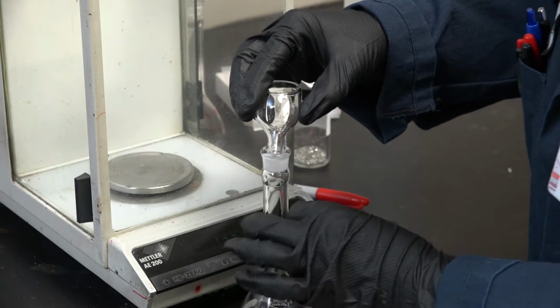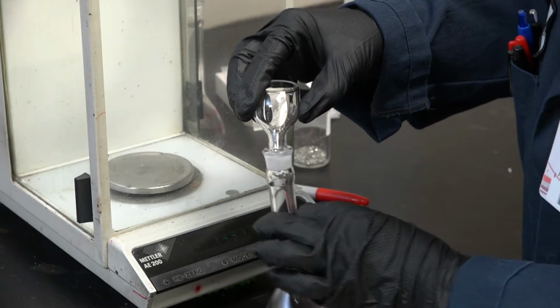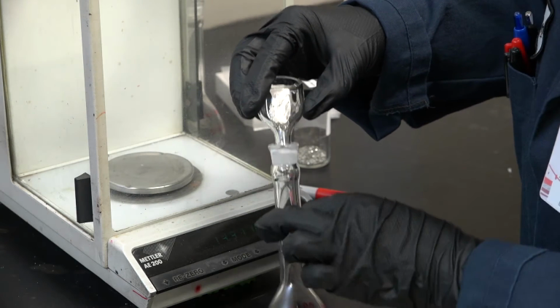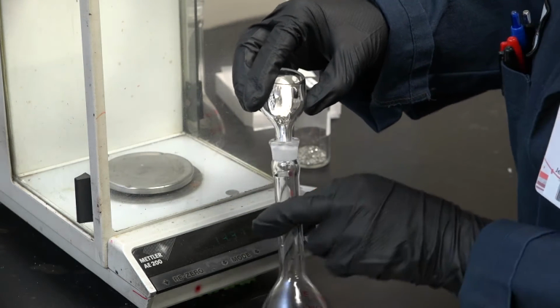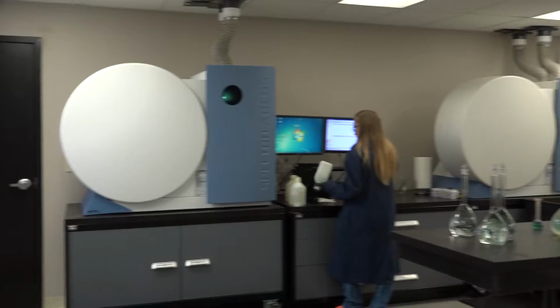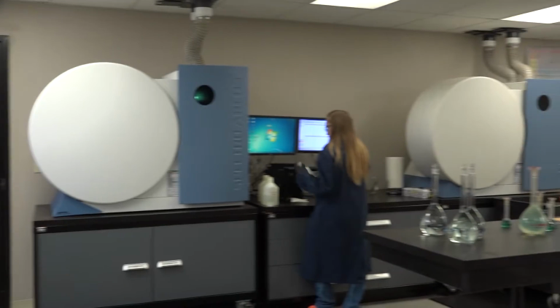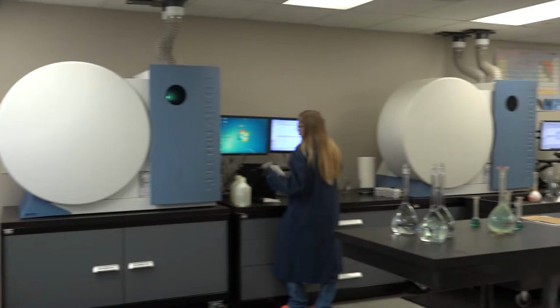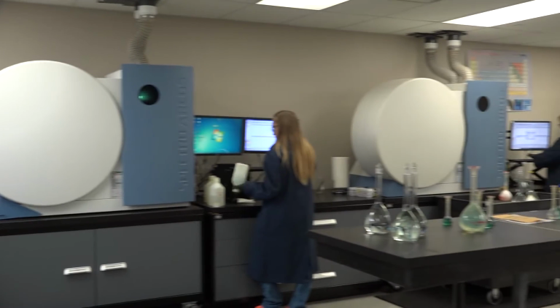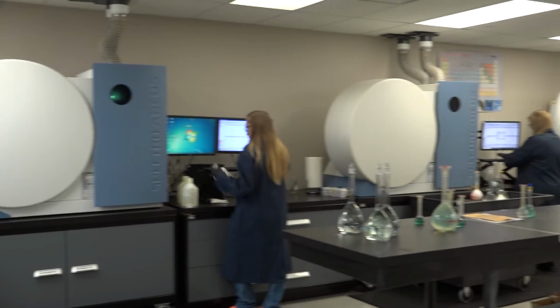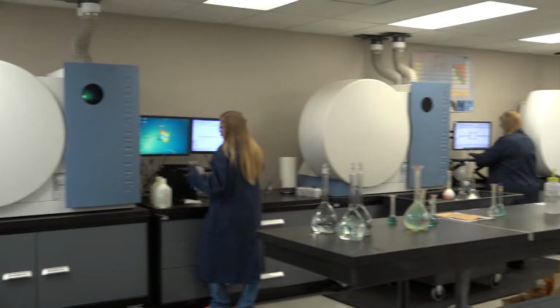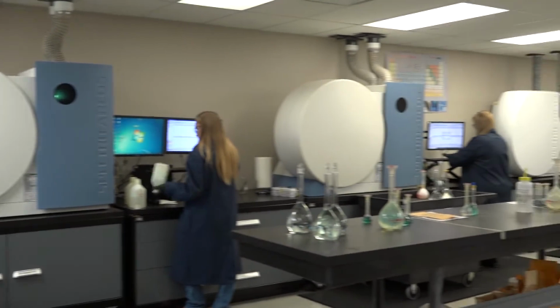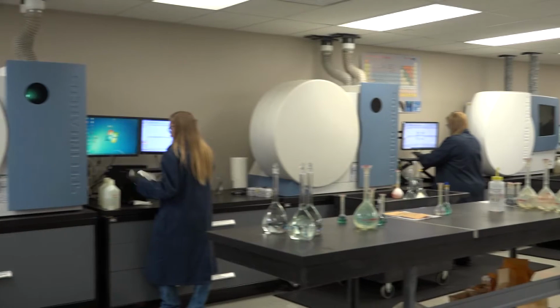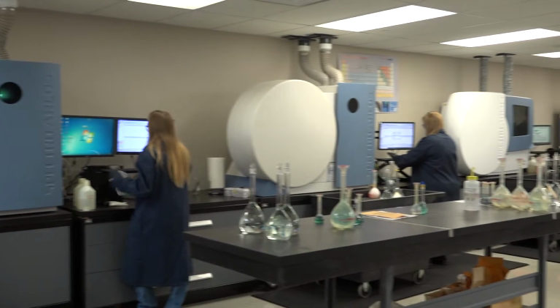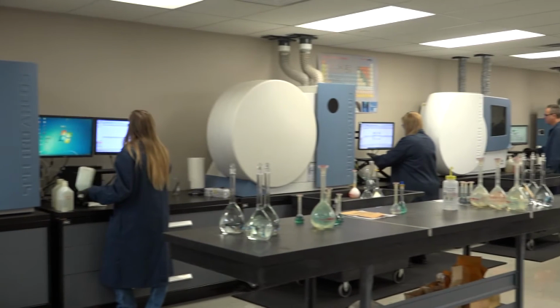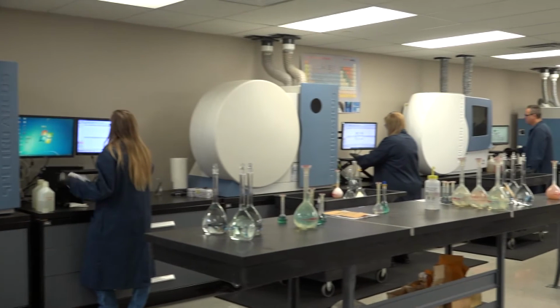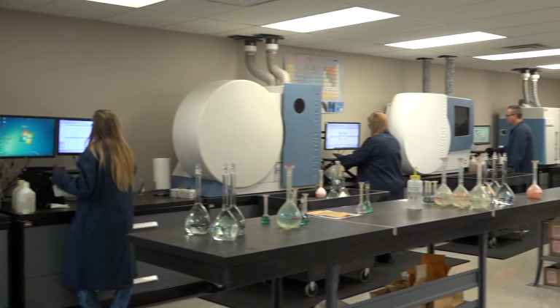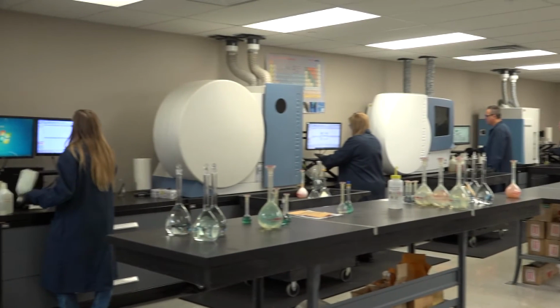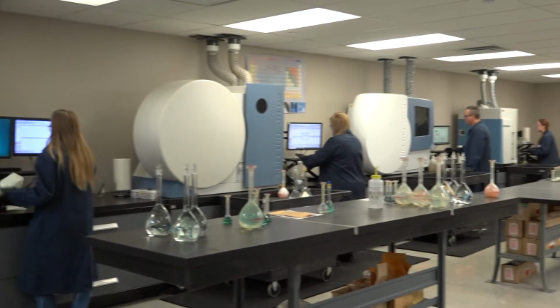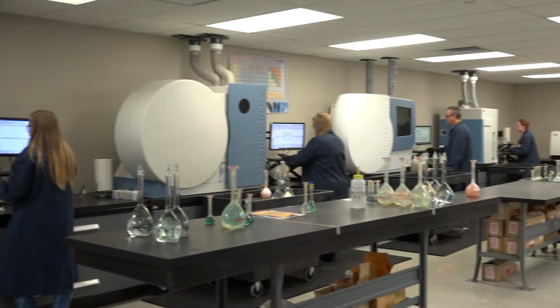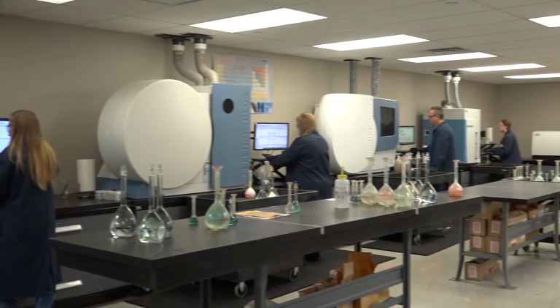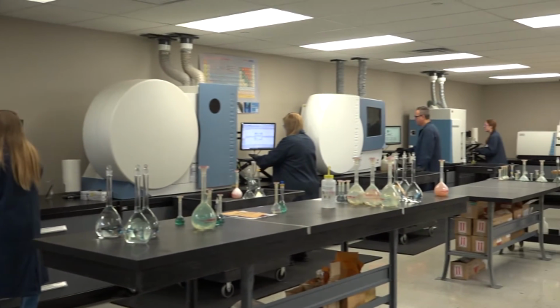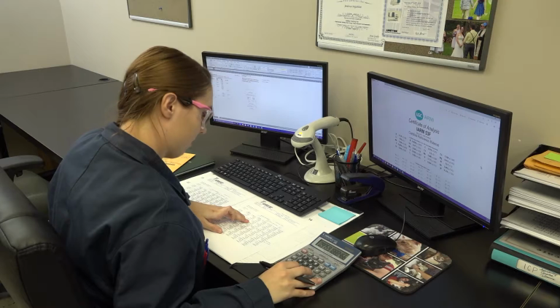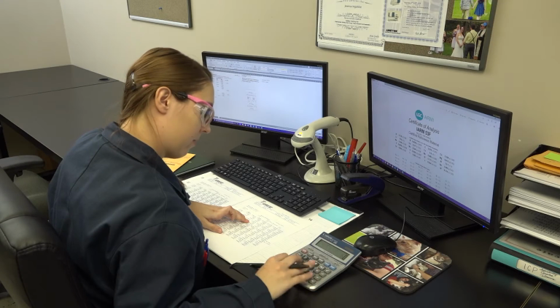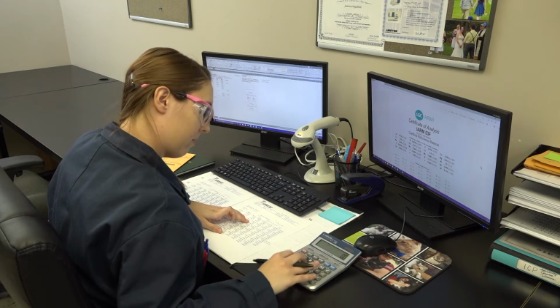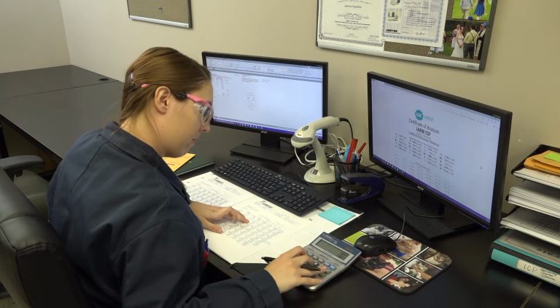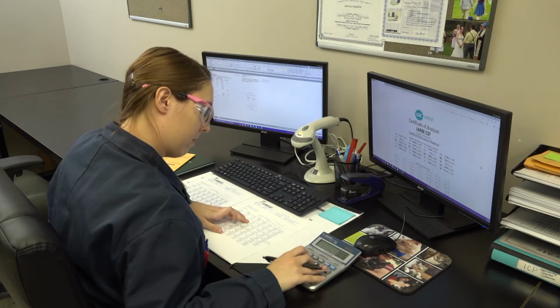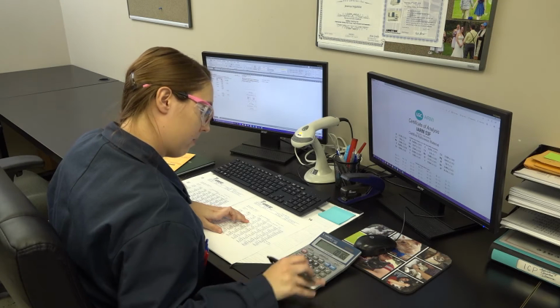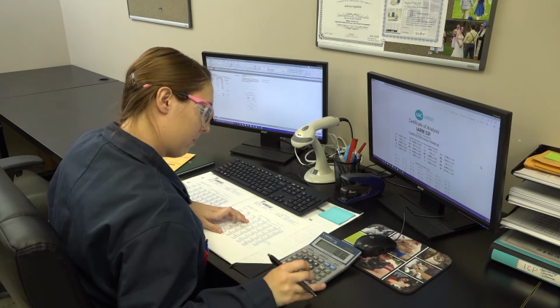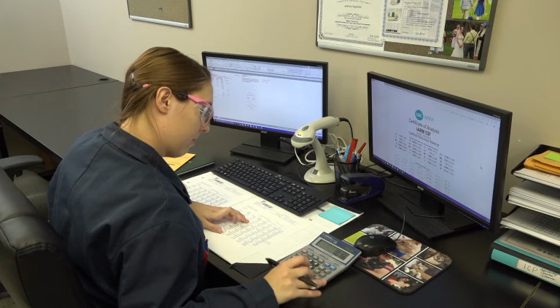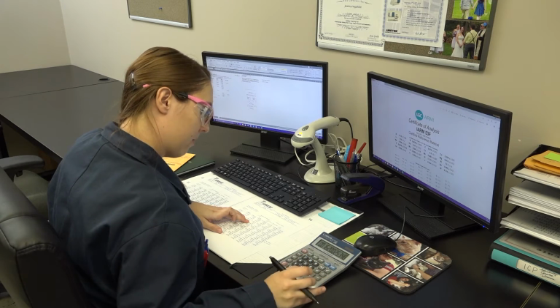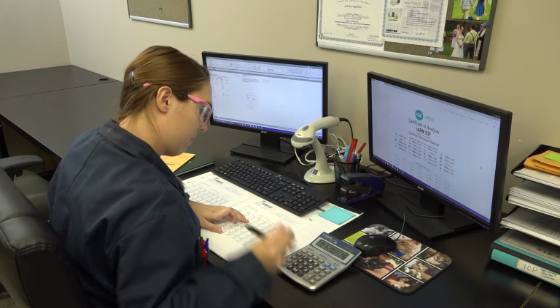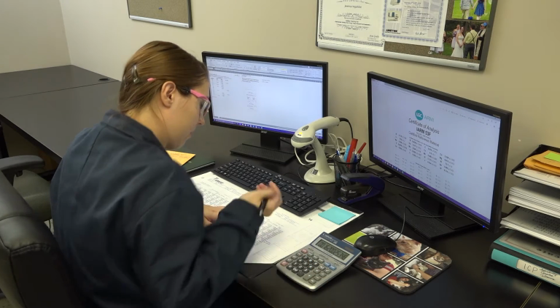Results of every order are peer-reviewed, and a complimentary evaluation is performed using a secondary procedure to confirm any failures.